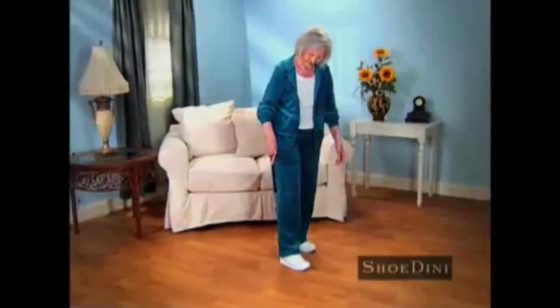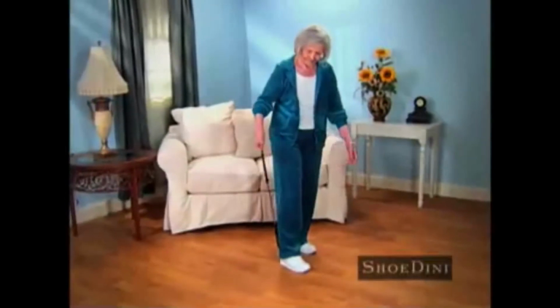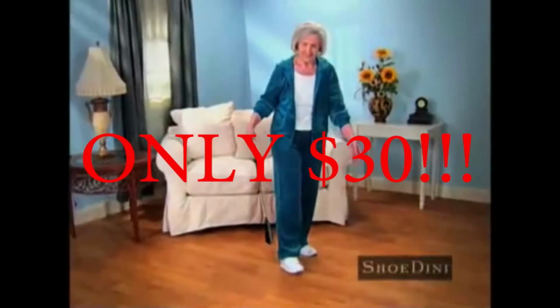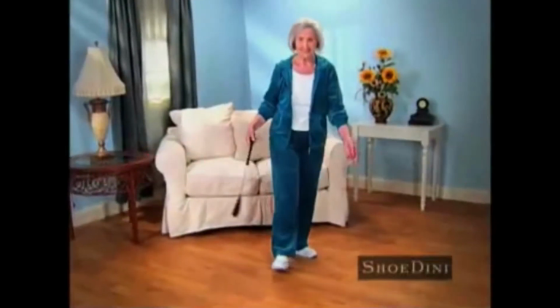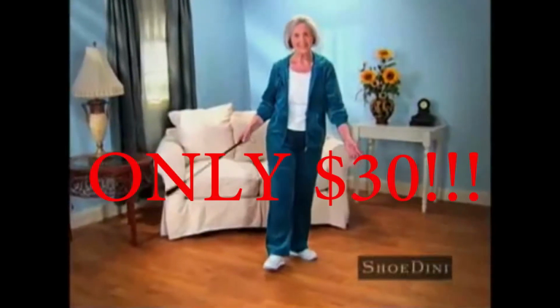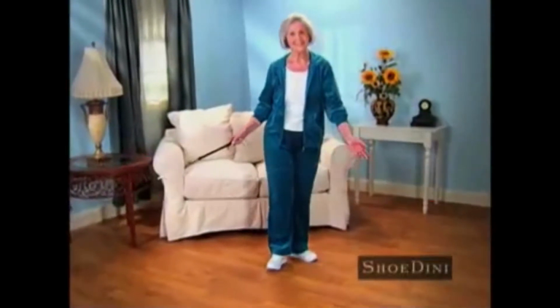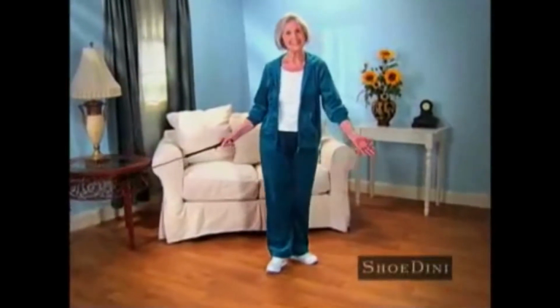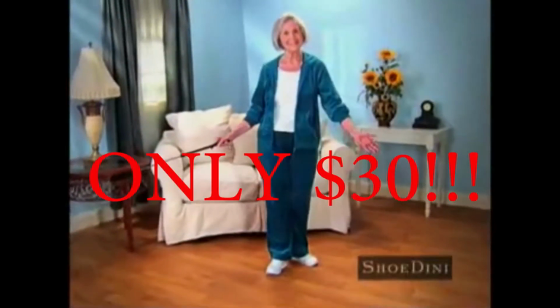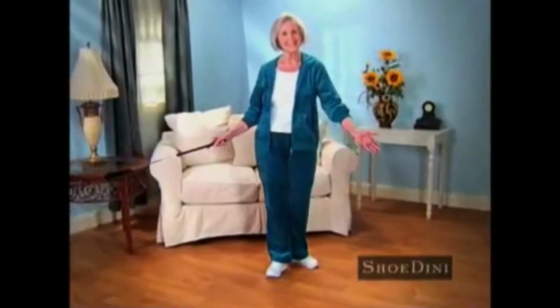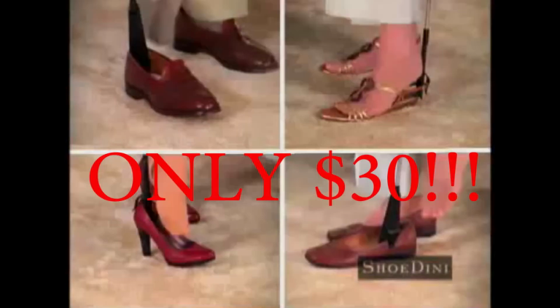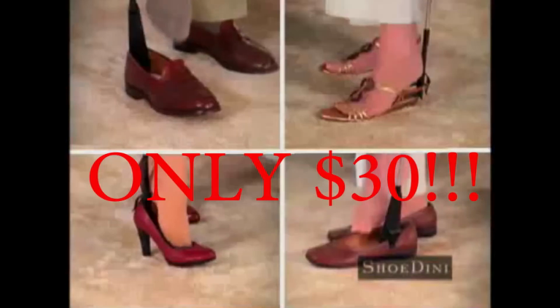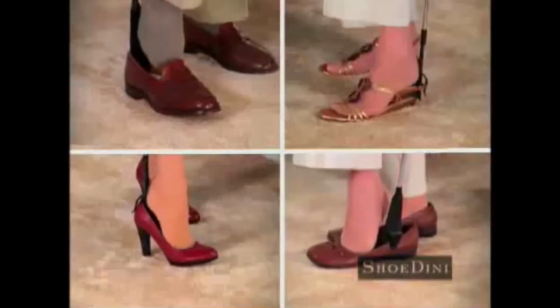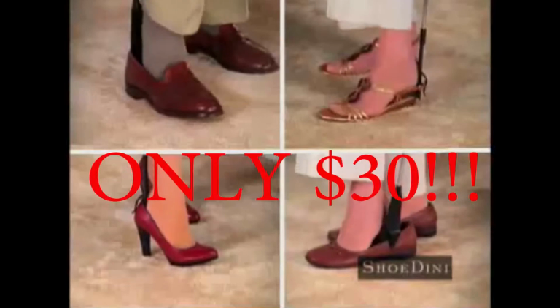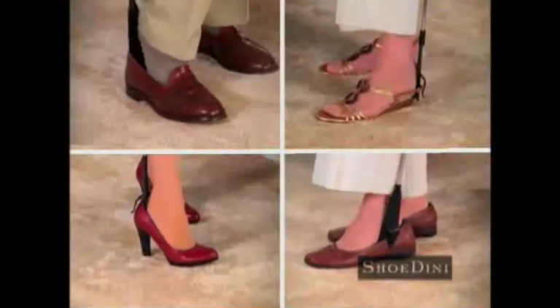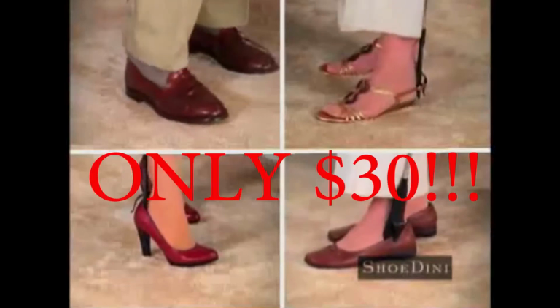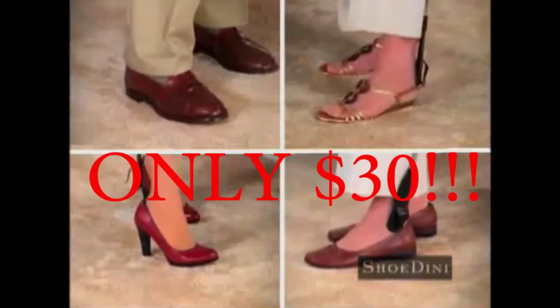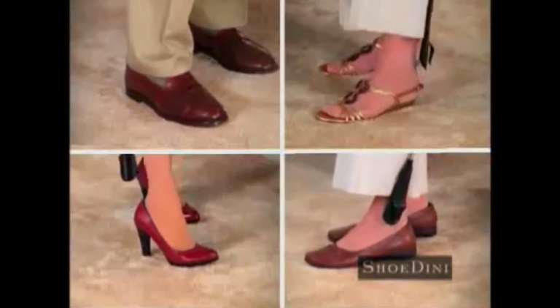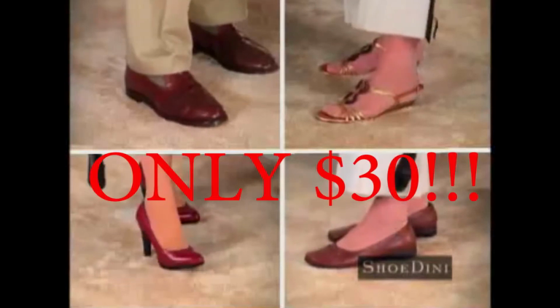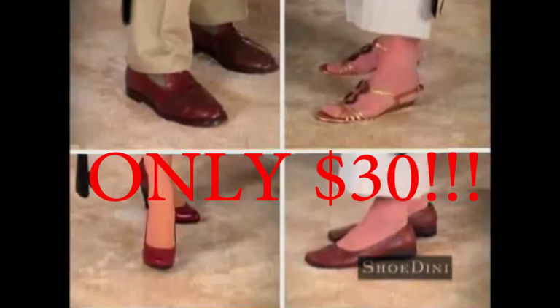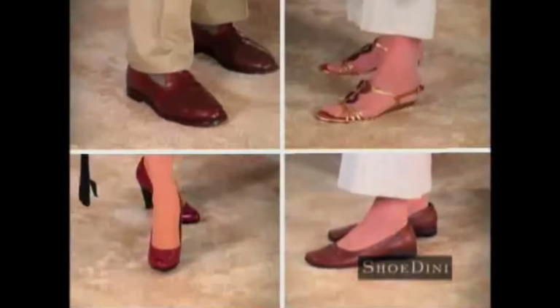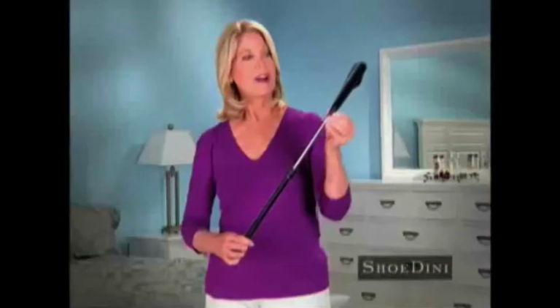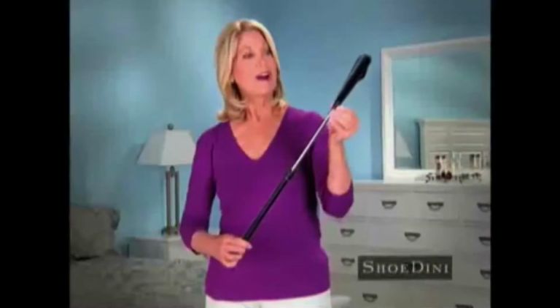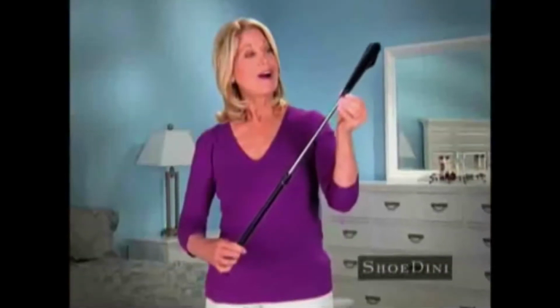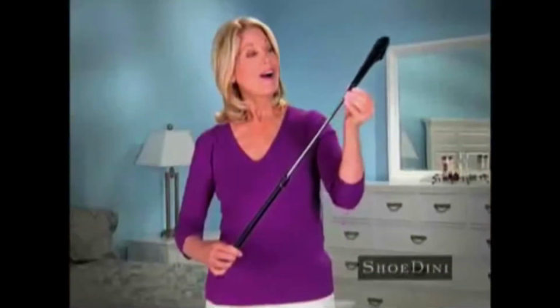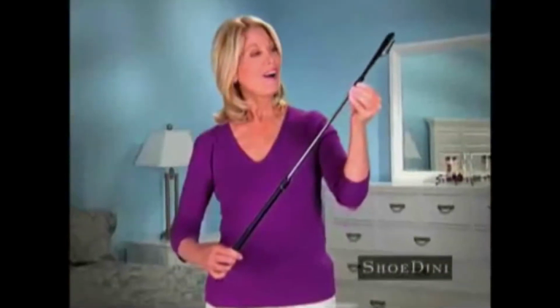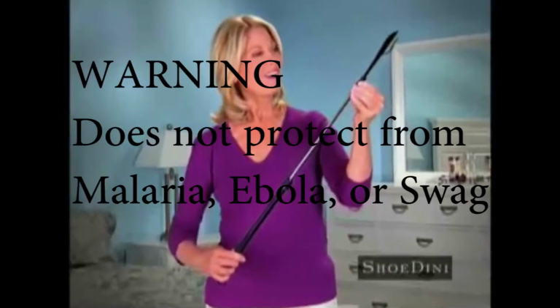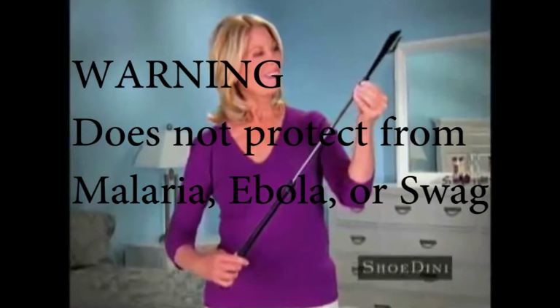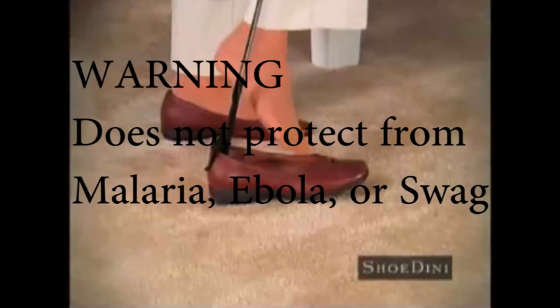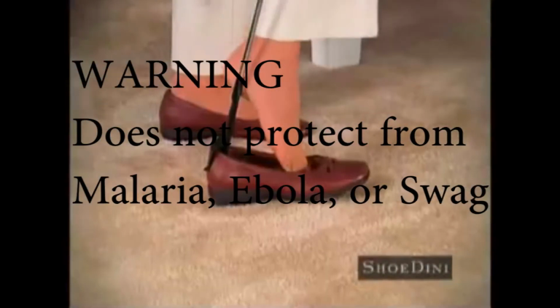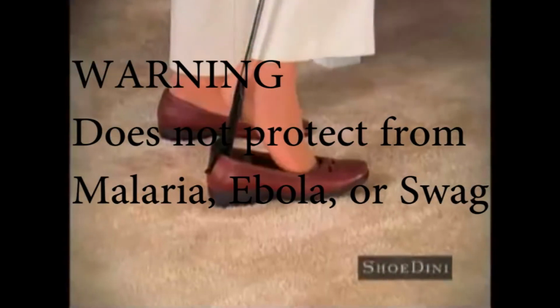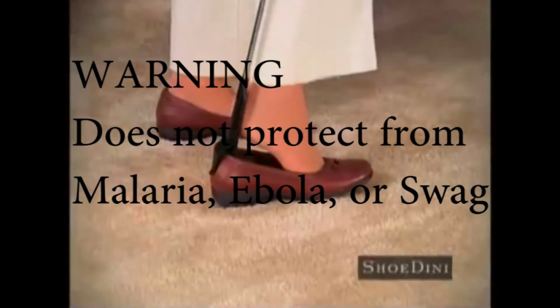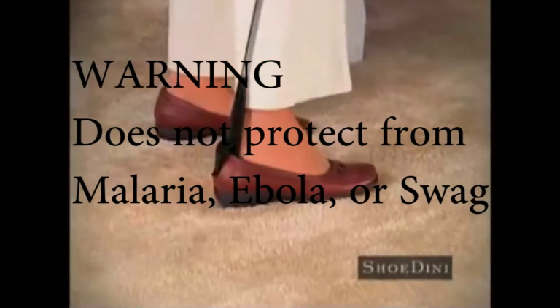Now with four easy payments of only $30 each. Warning: does not protect from malaria, Ebola, or swag.